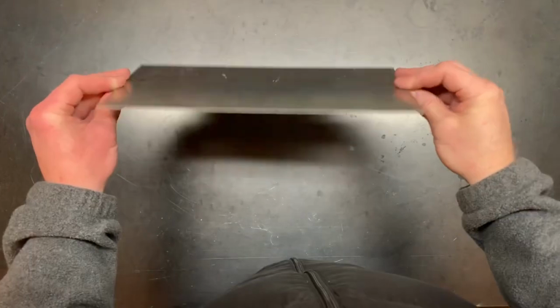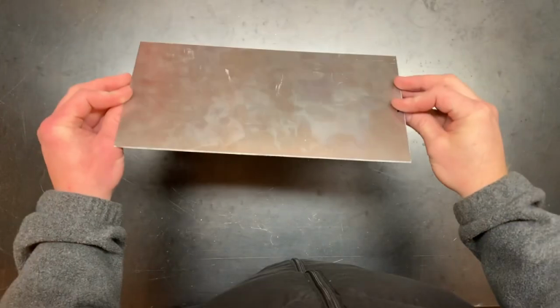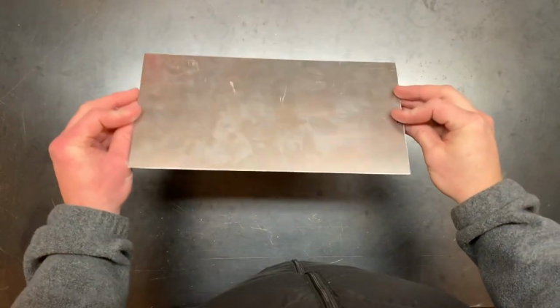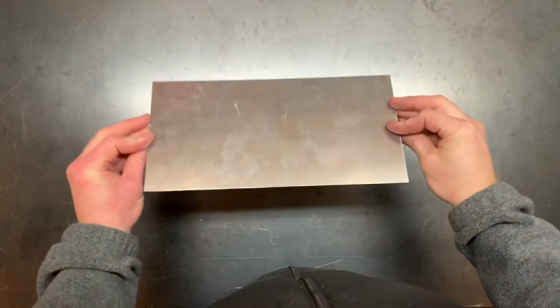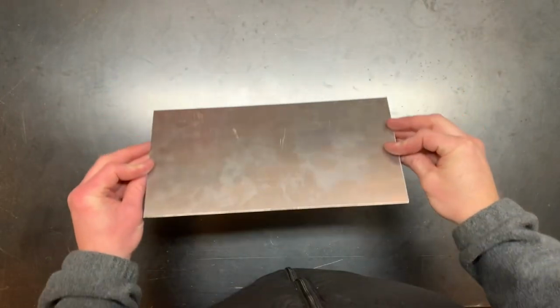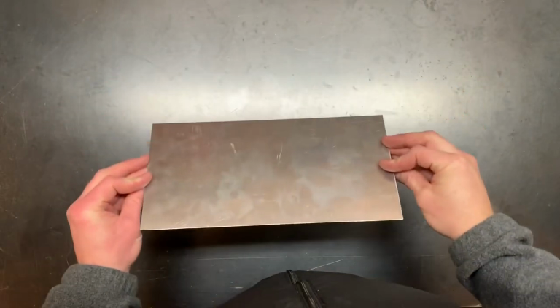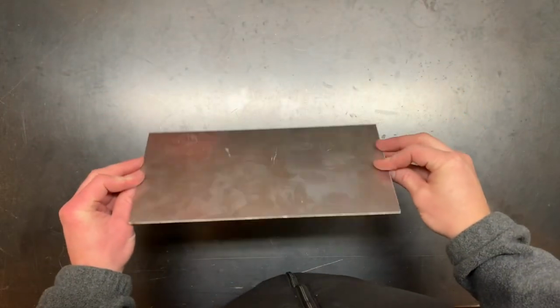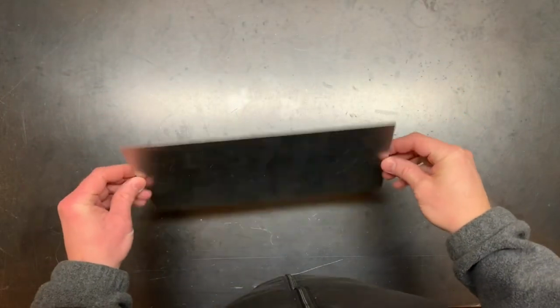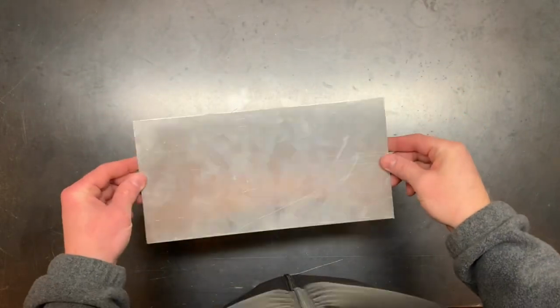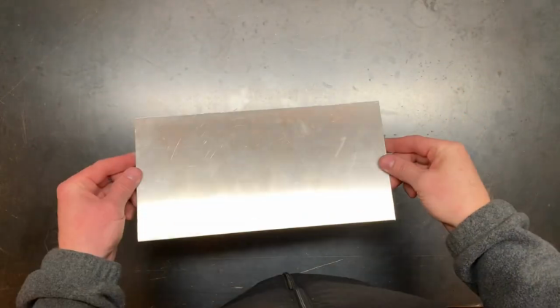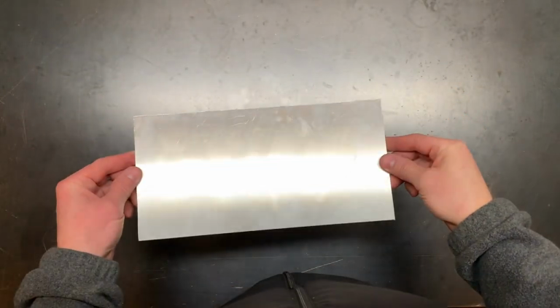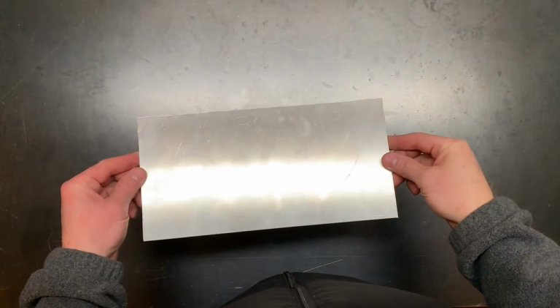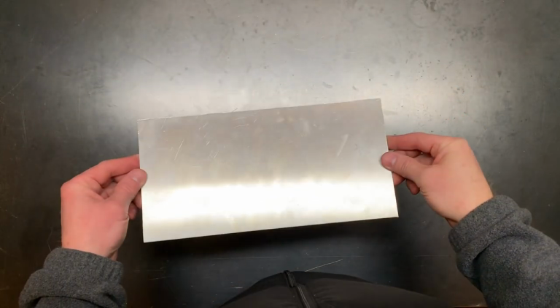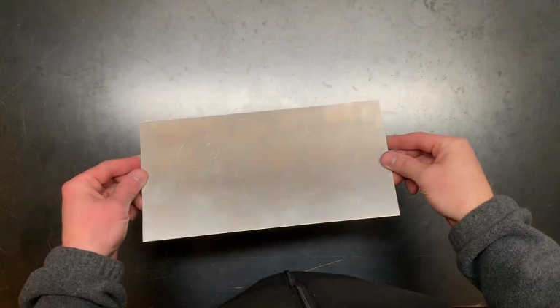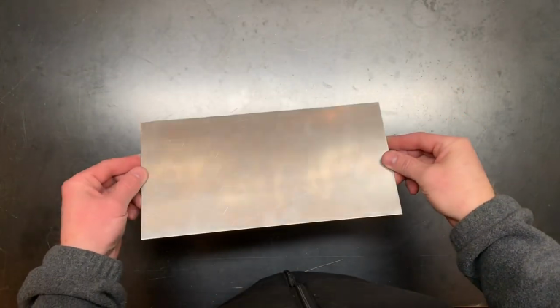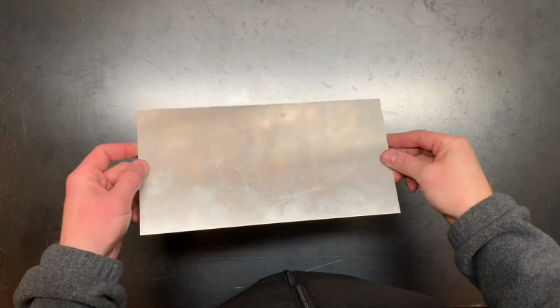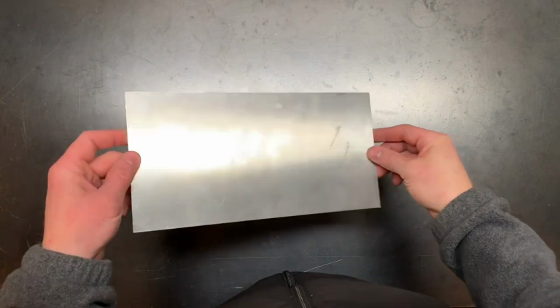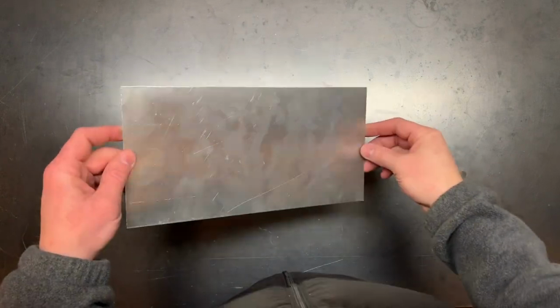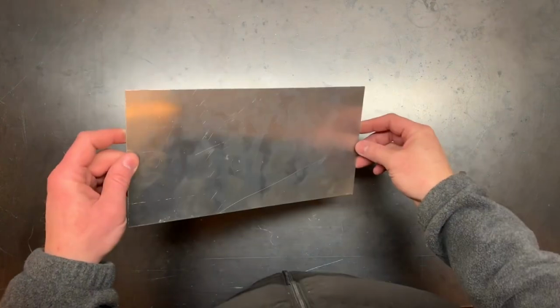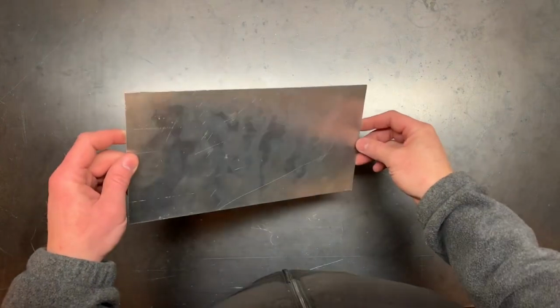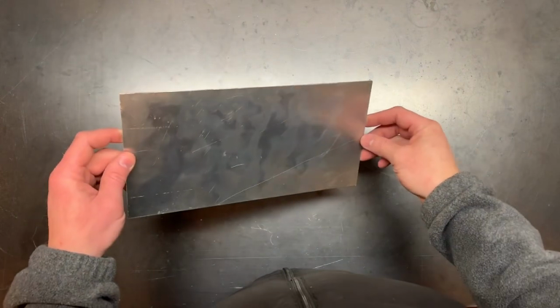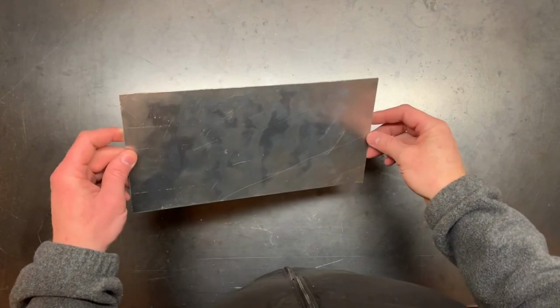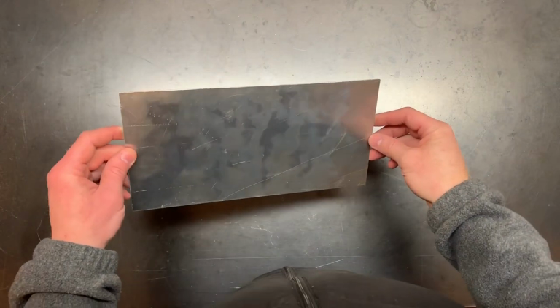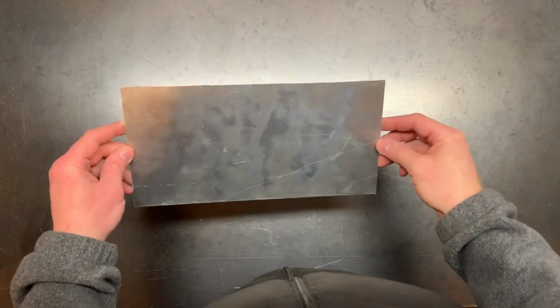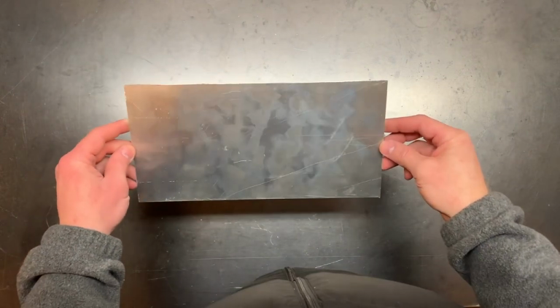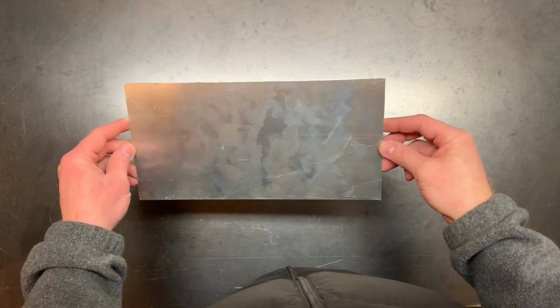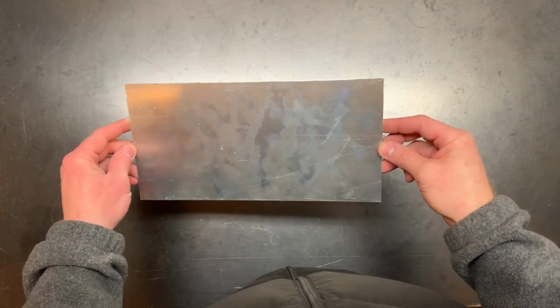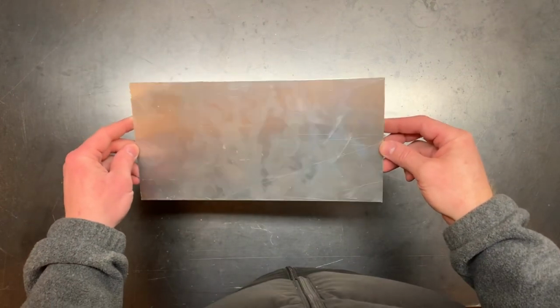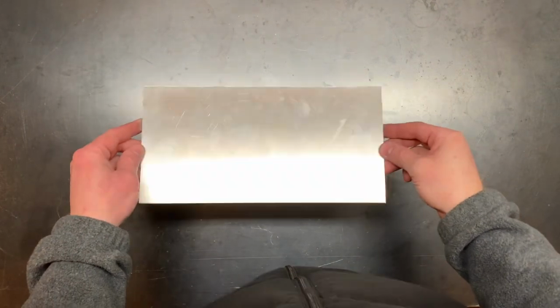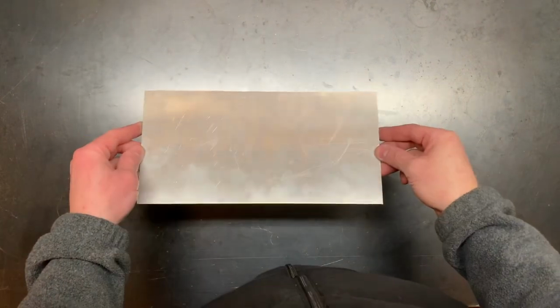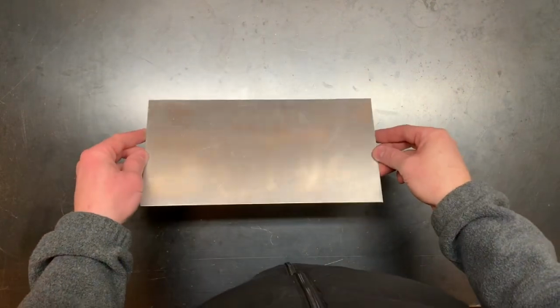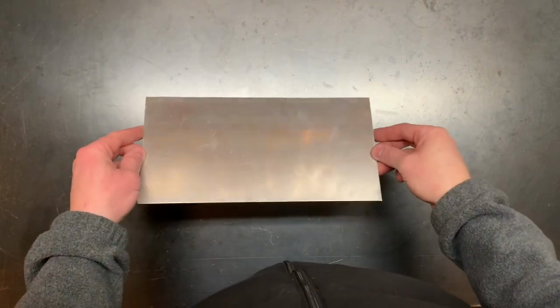My test piece is just a scrap piece of 6061 aluminum that we're going to mask off, put some compound on, and see what happens.